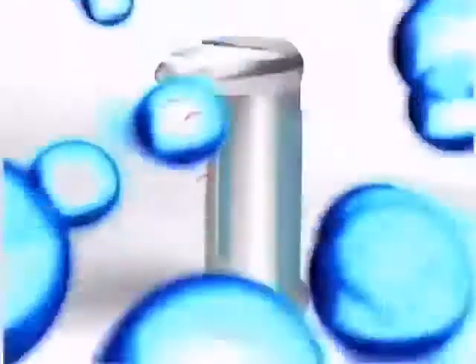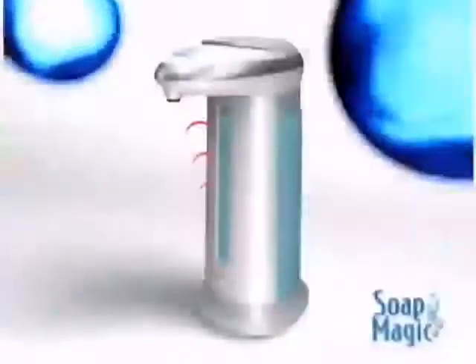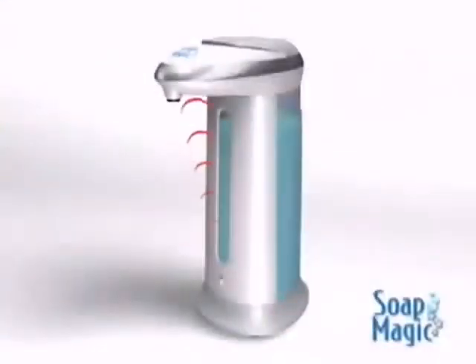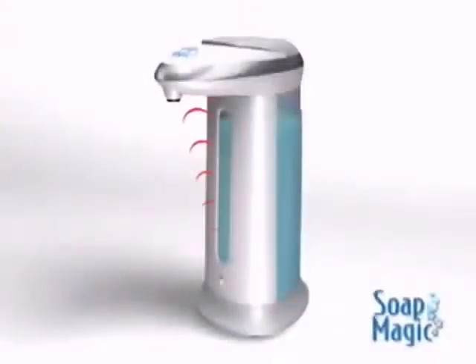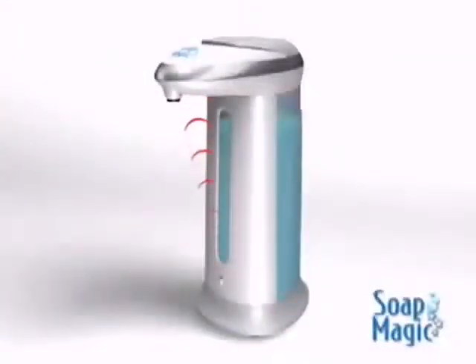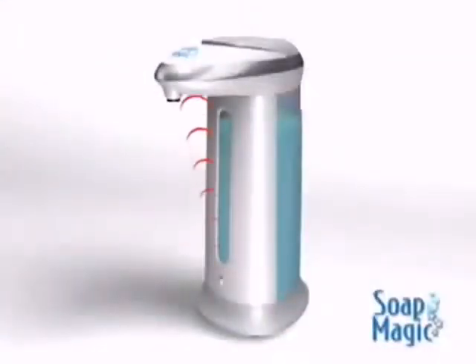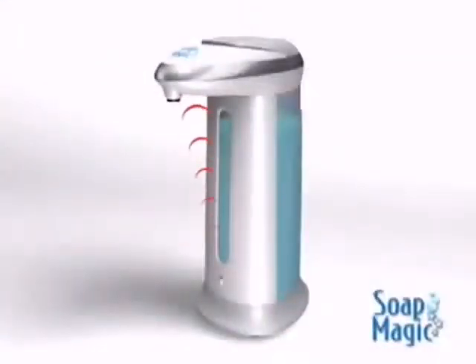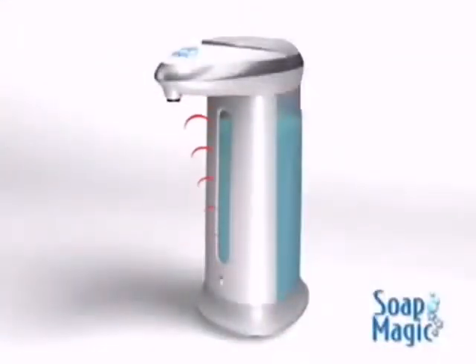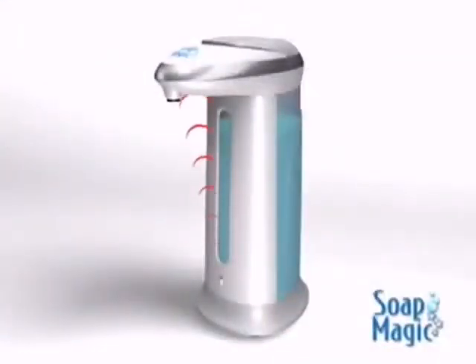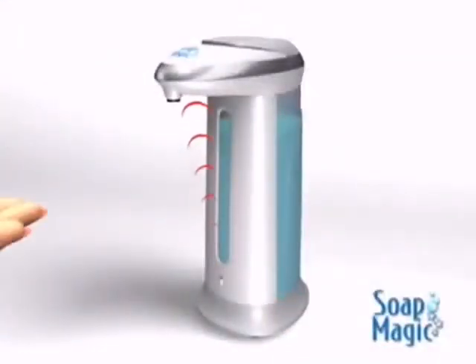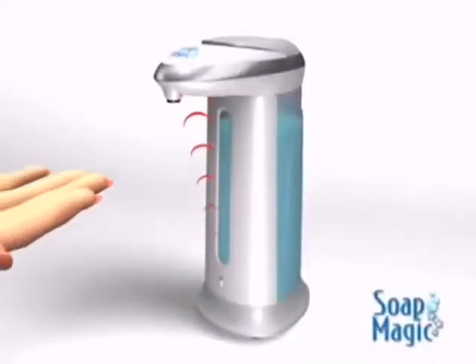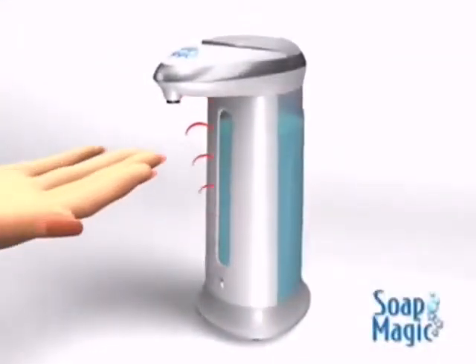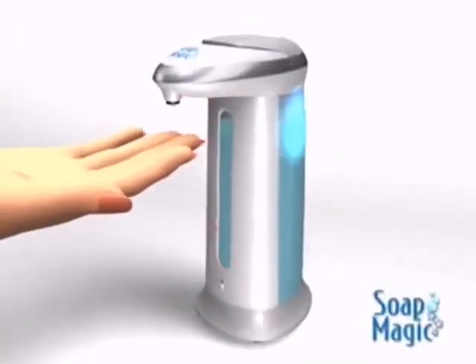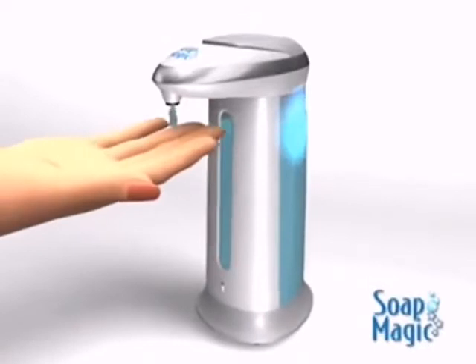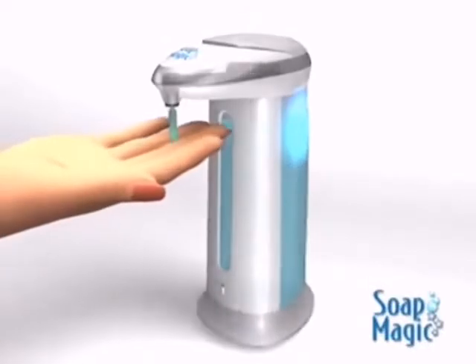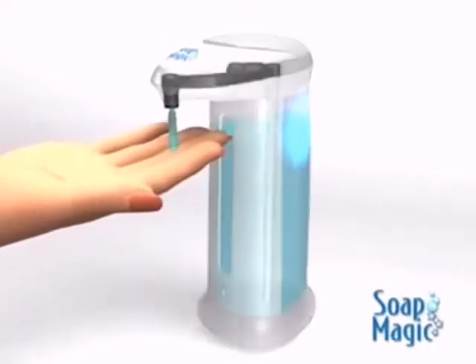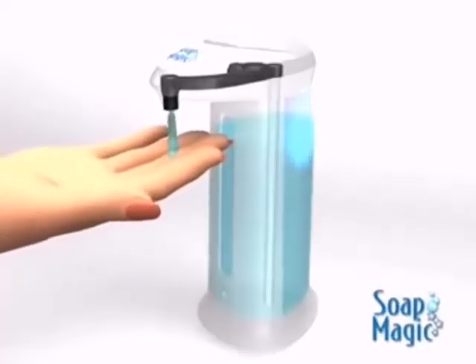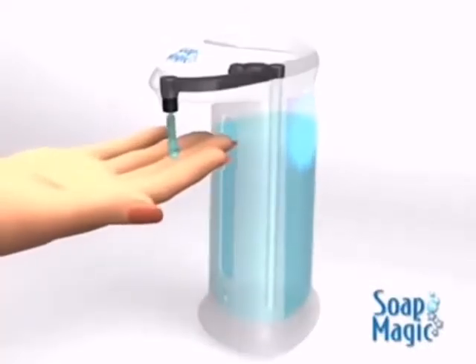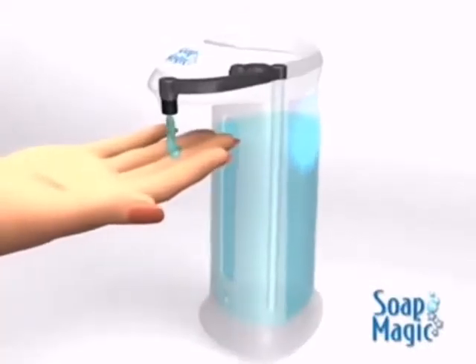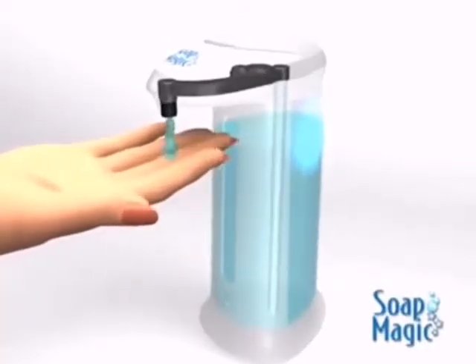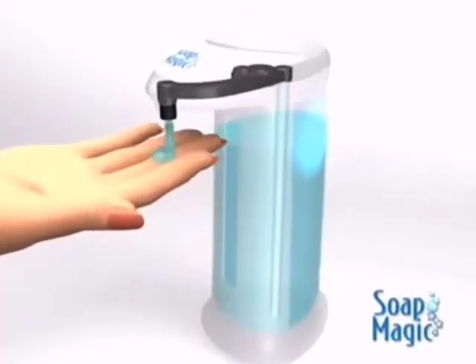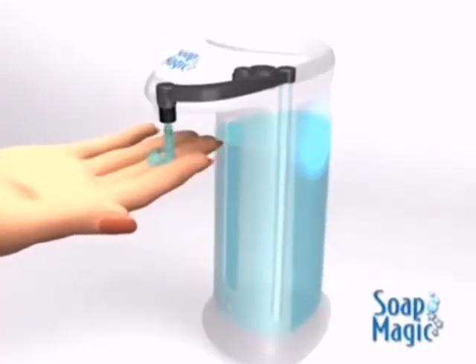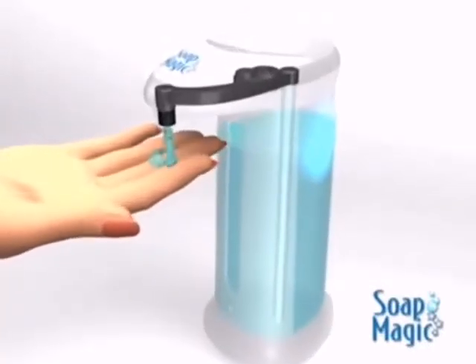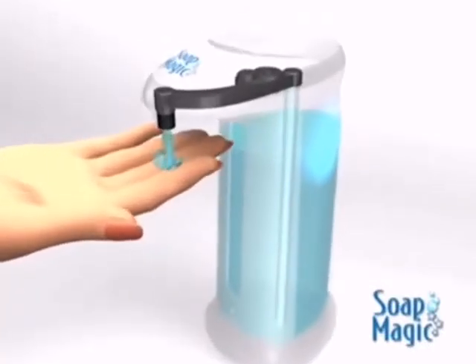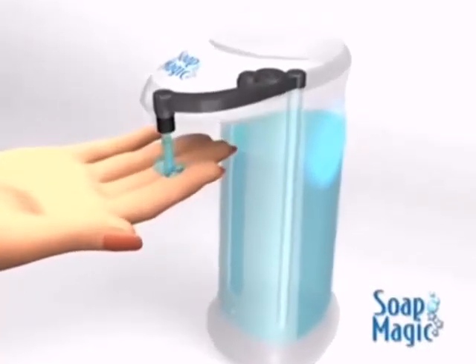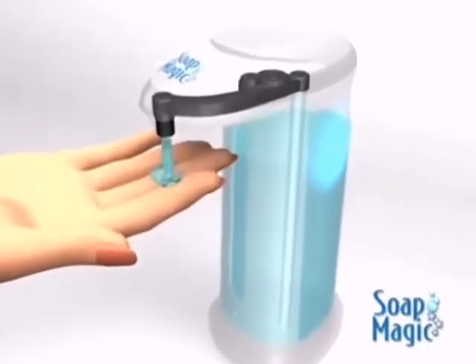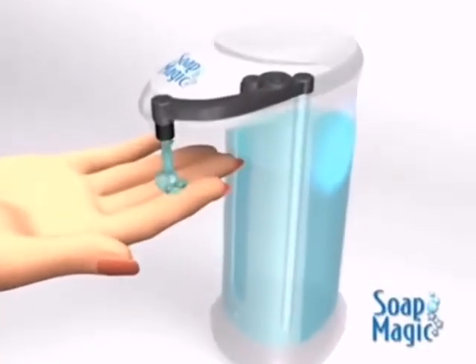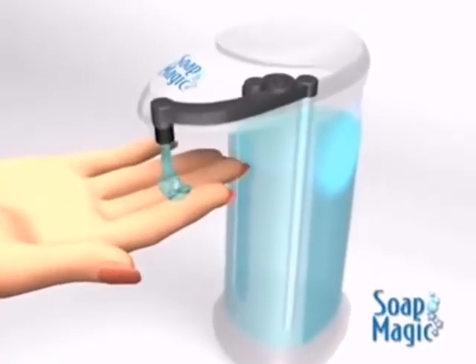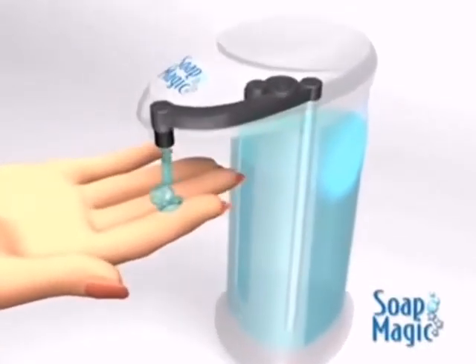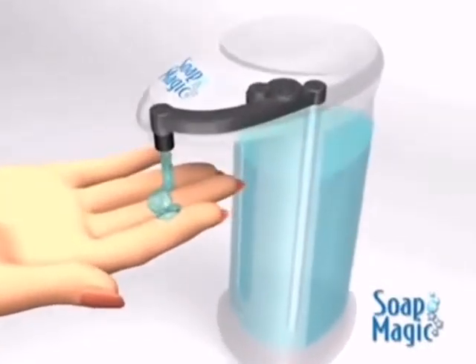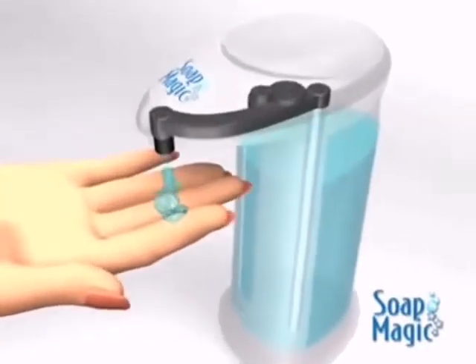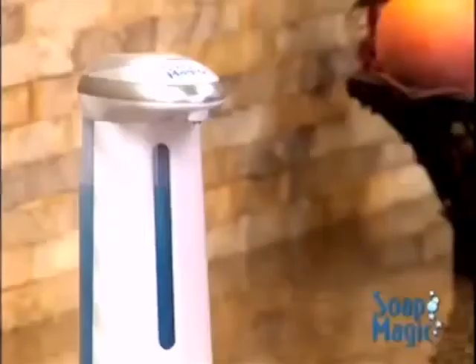The secret is Soap Magic's built-in motion sensor that detects your hand and activates the pump, dispensing the right amount of soap every time.